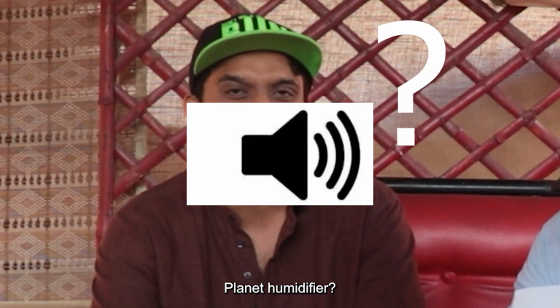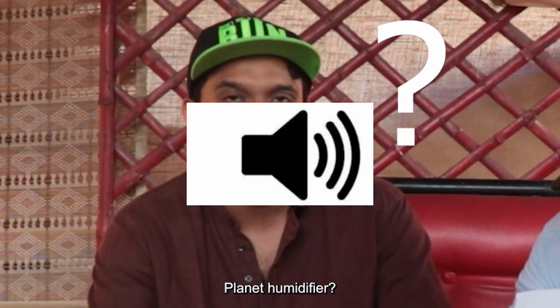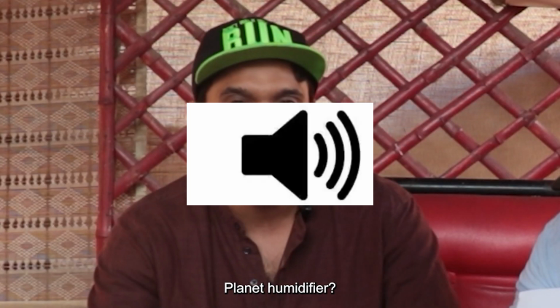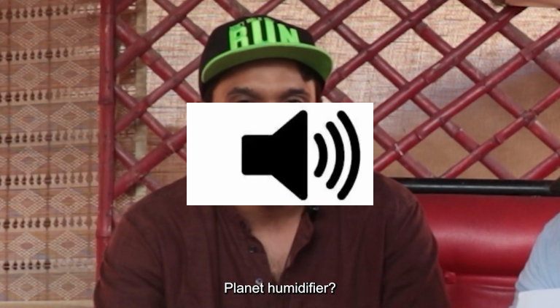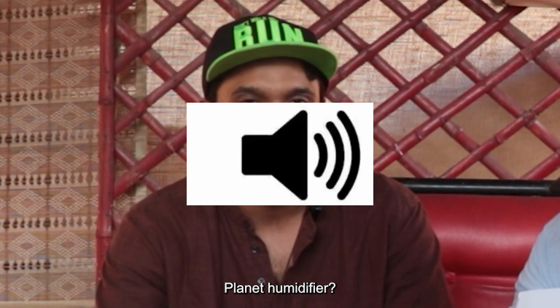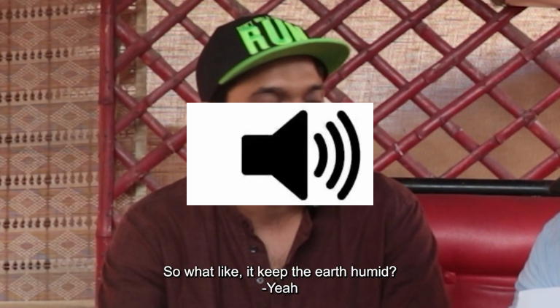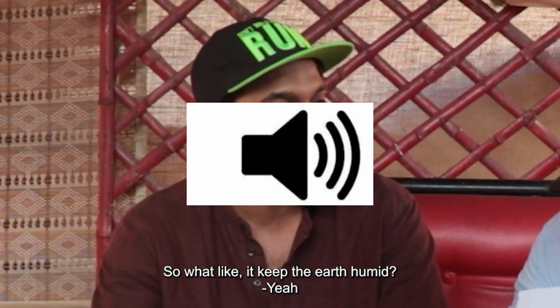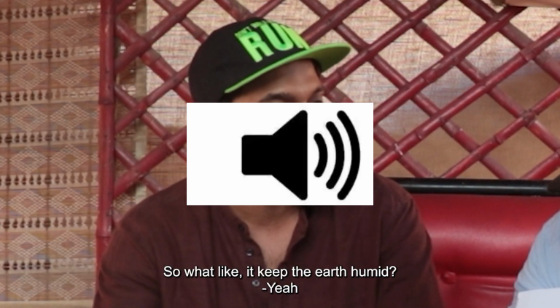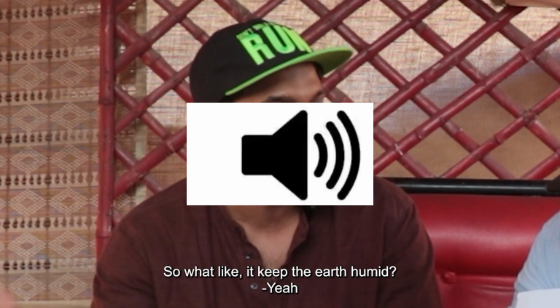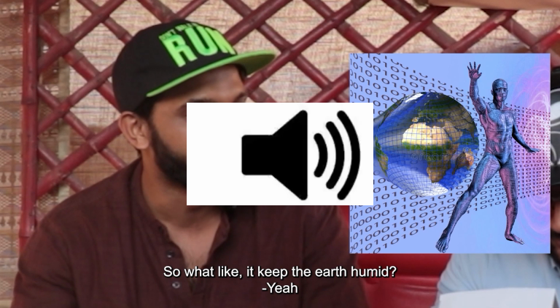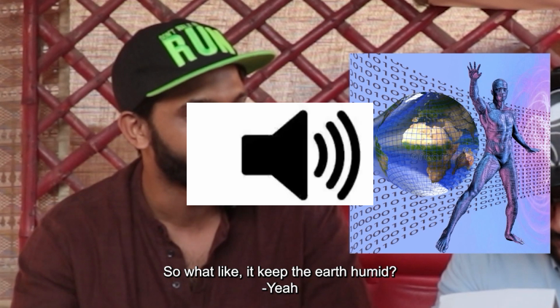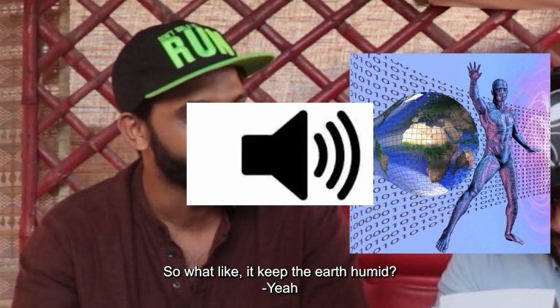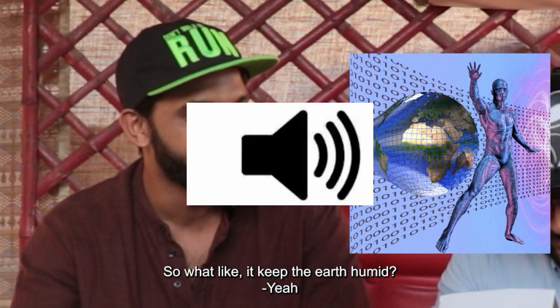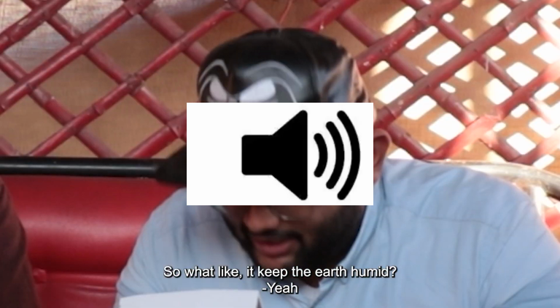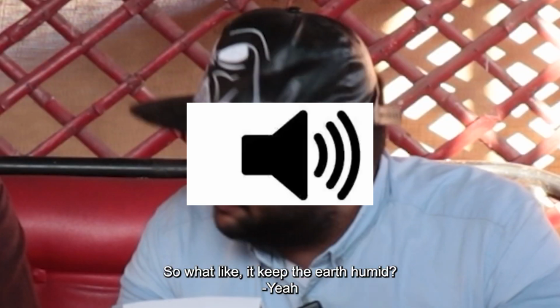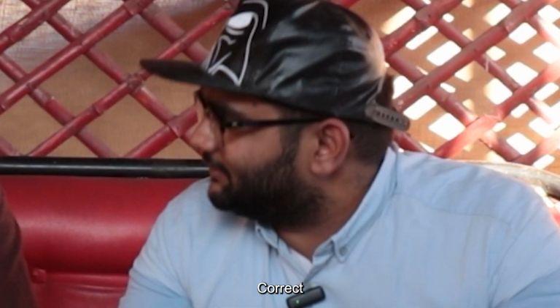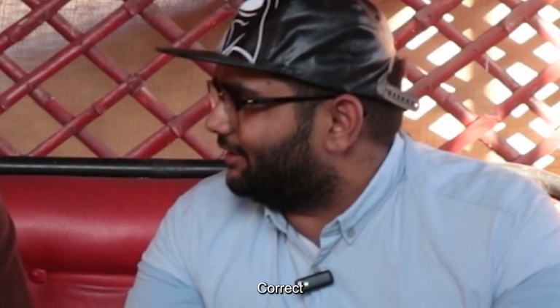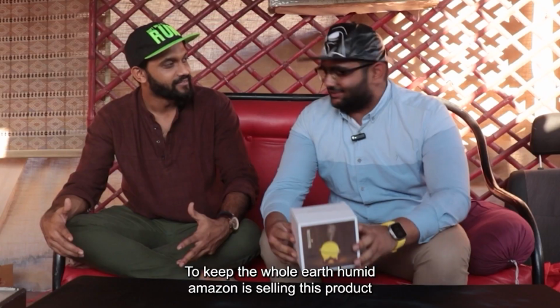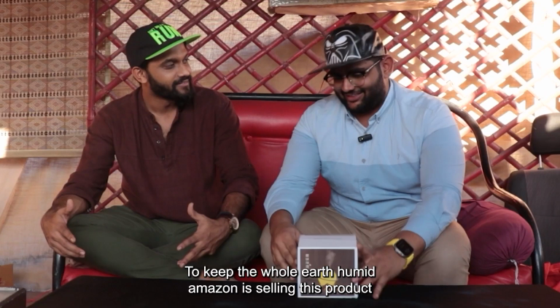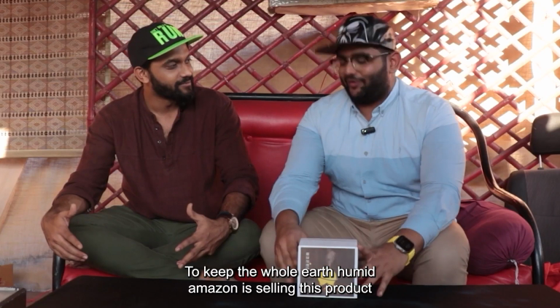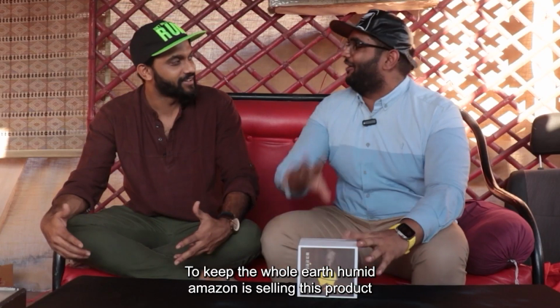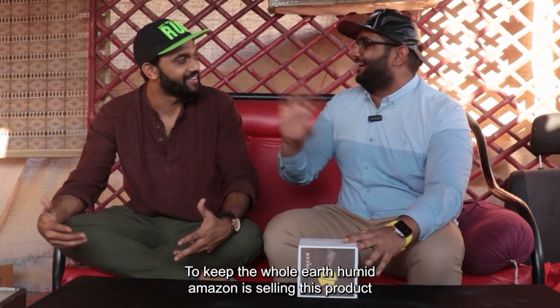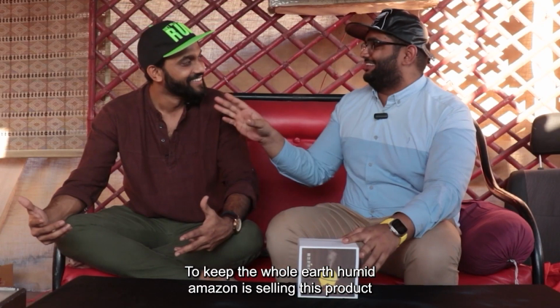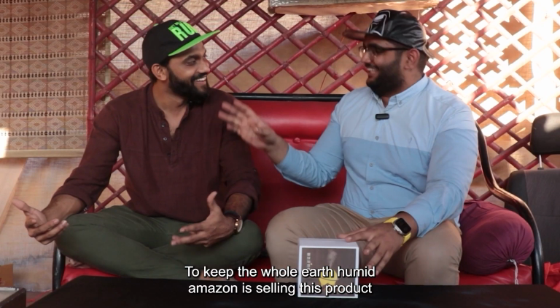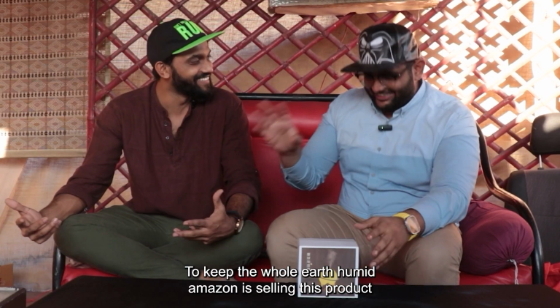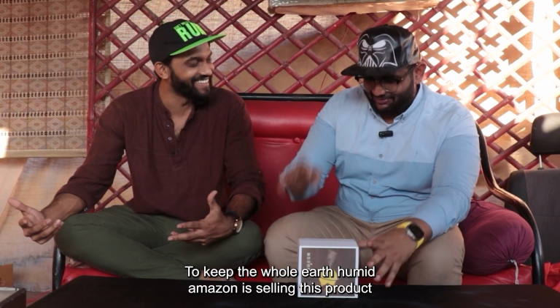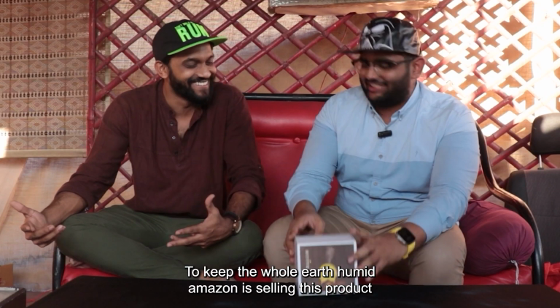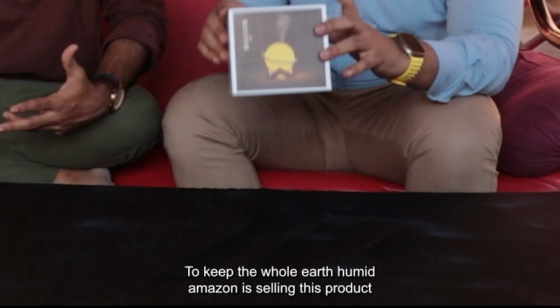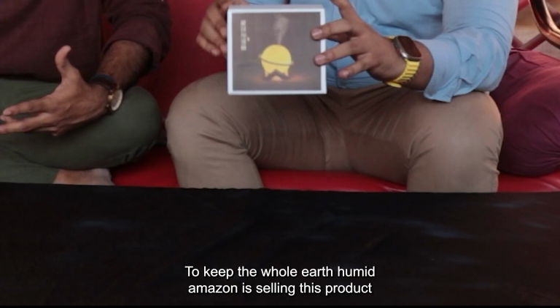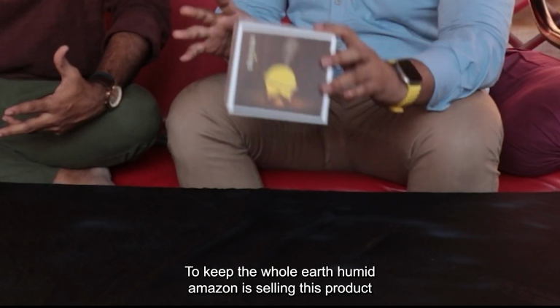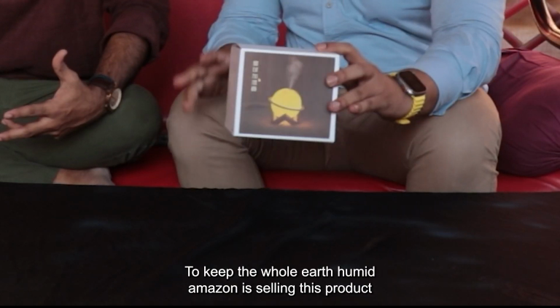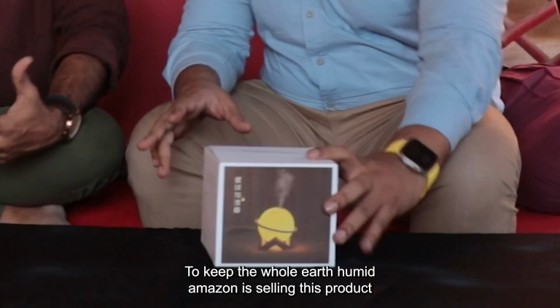Planet humidifier? So what, like it keeps the Earth humid? Yeah, correct. This is the whole Earth — this one part Amazon is selling.